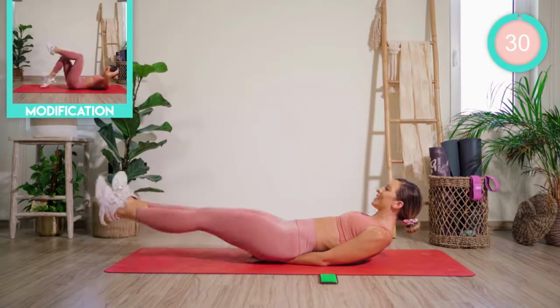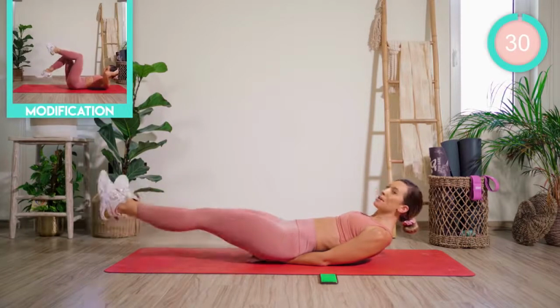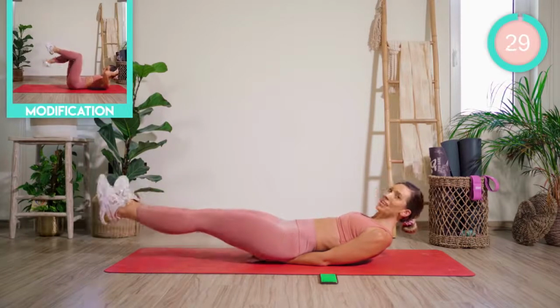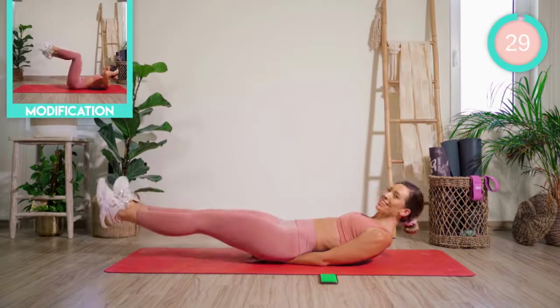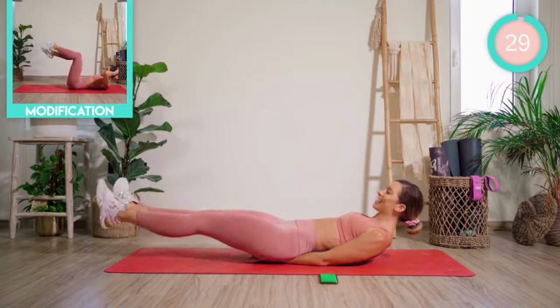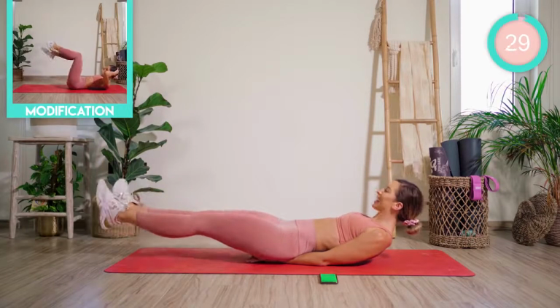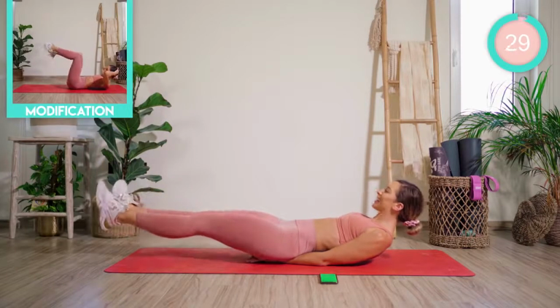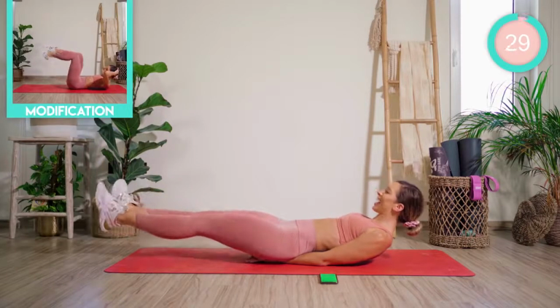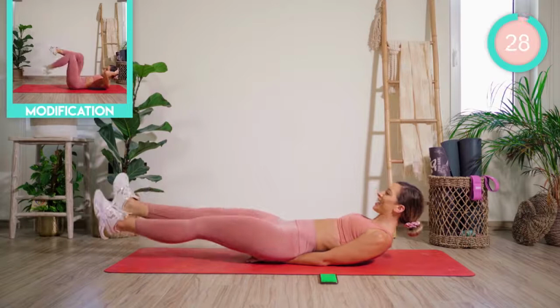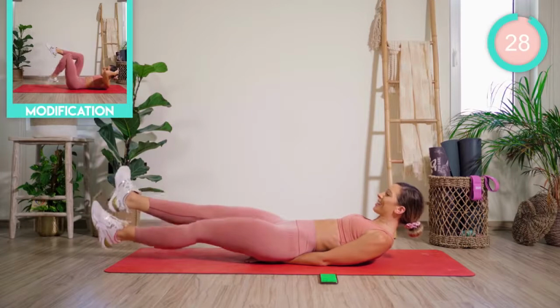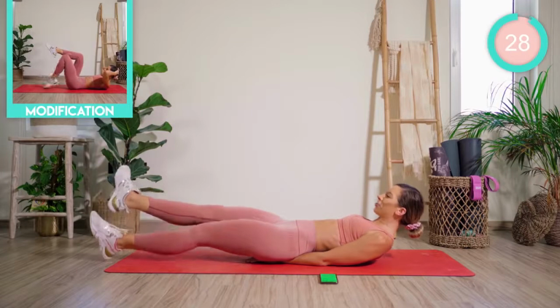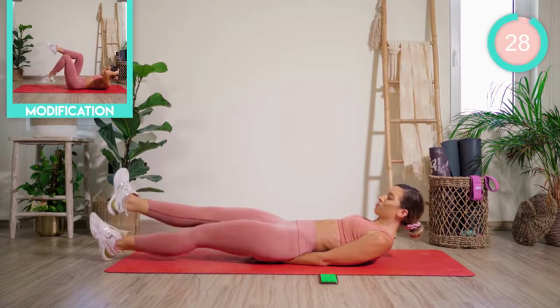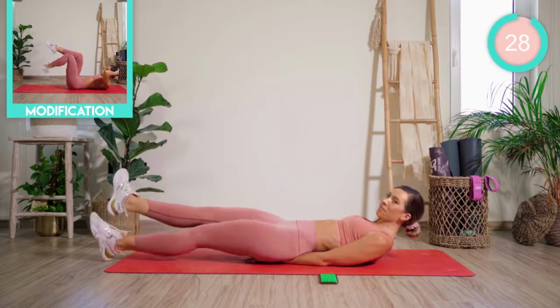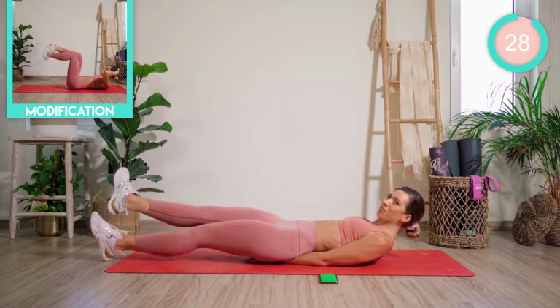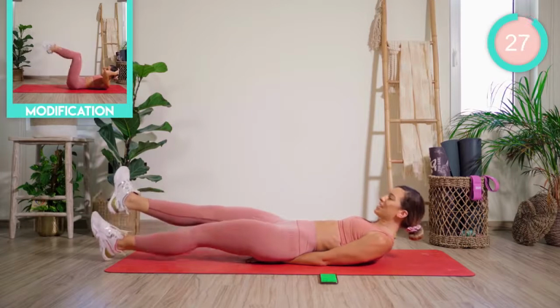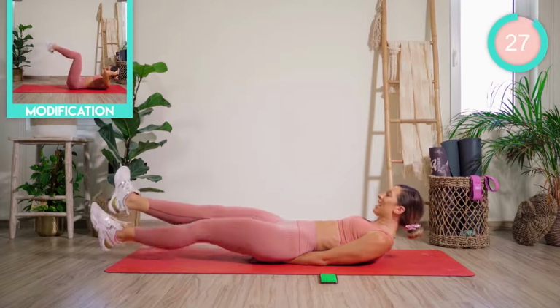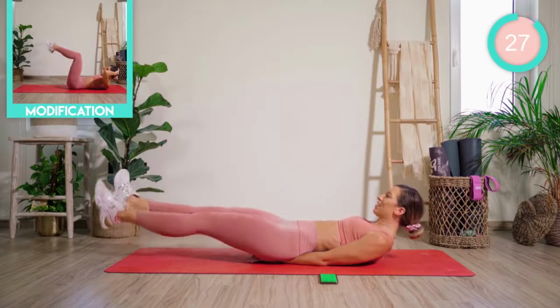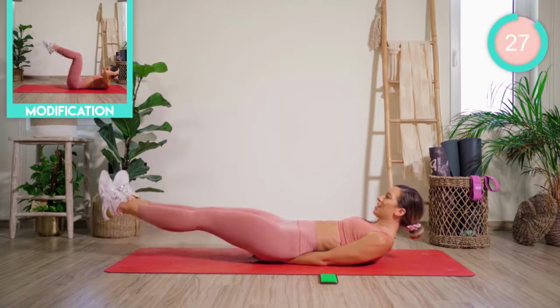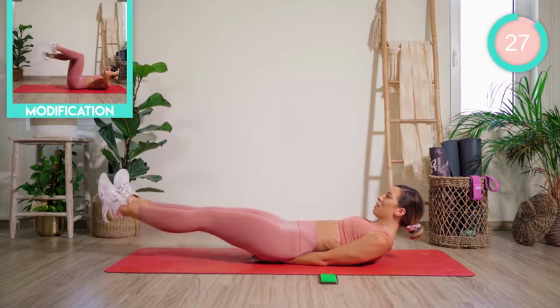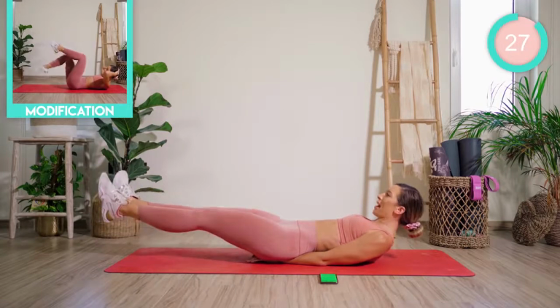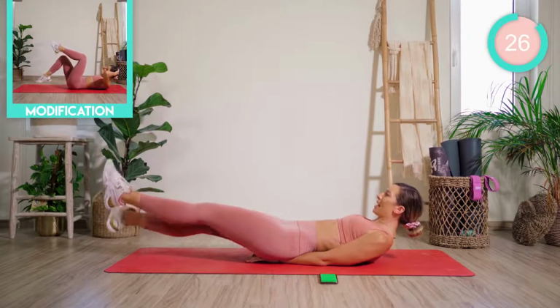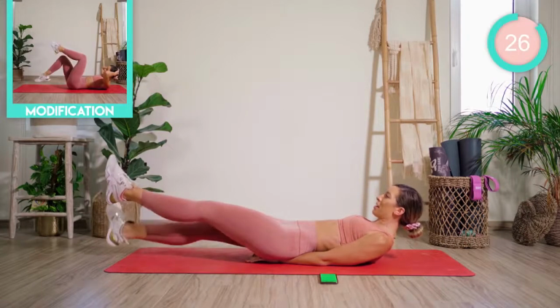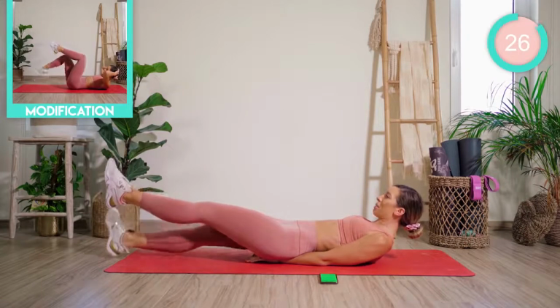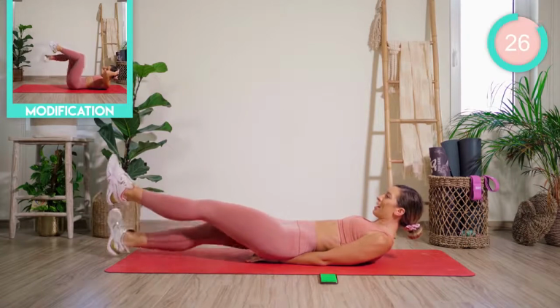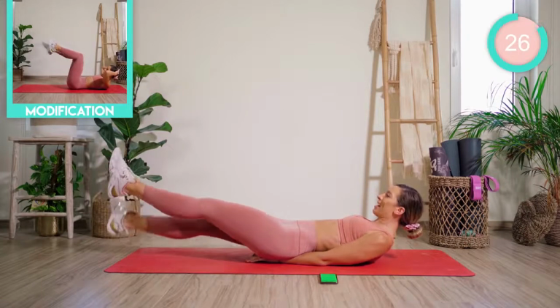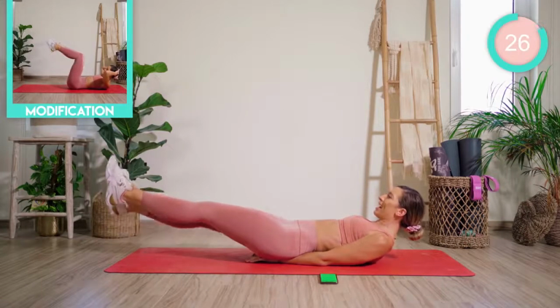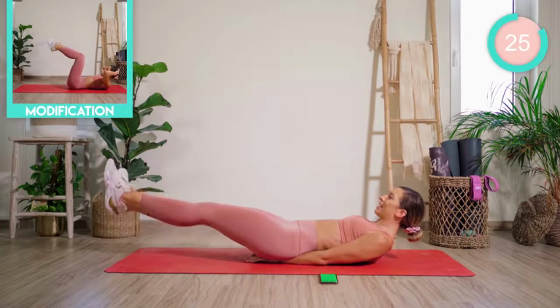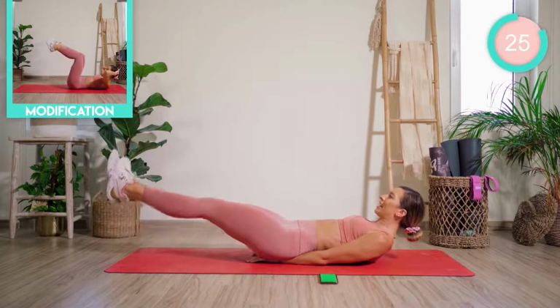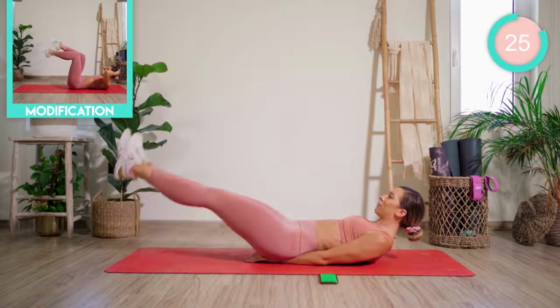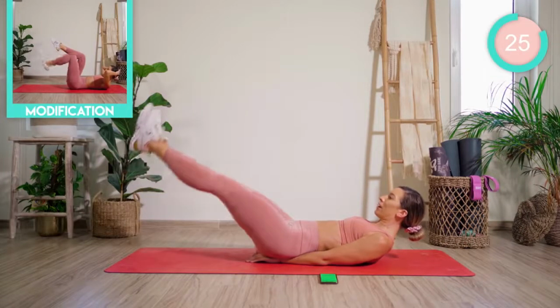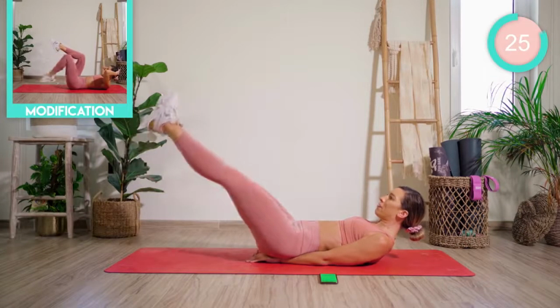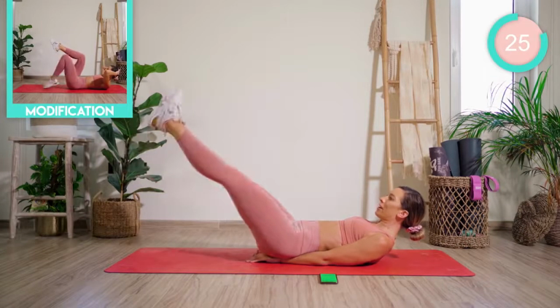Keeping those legs there, you're going to drop one foot down, back up, and then lift the lower back.